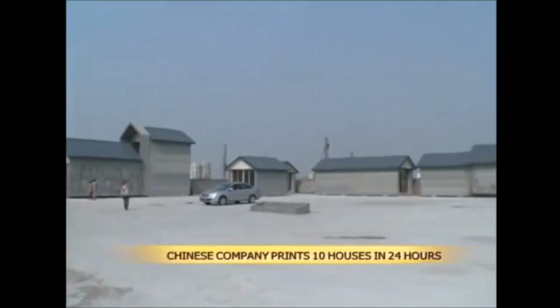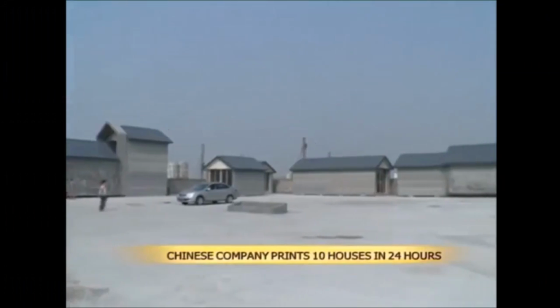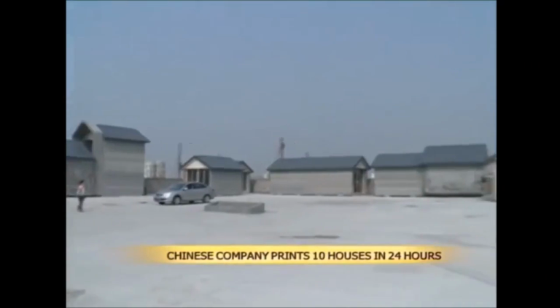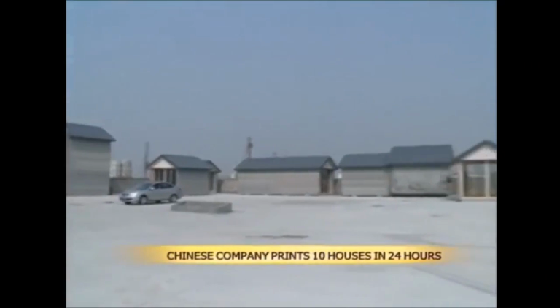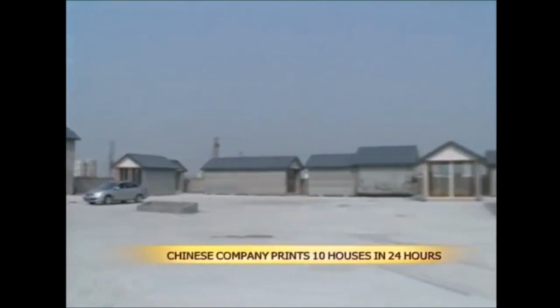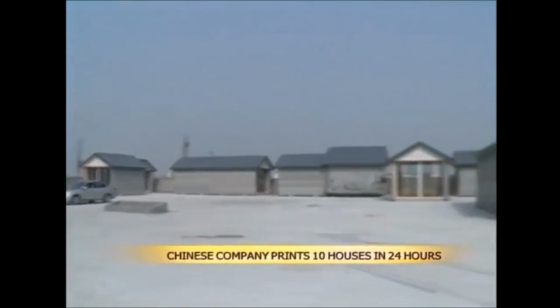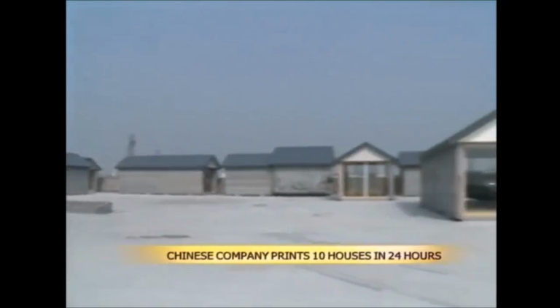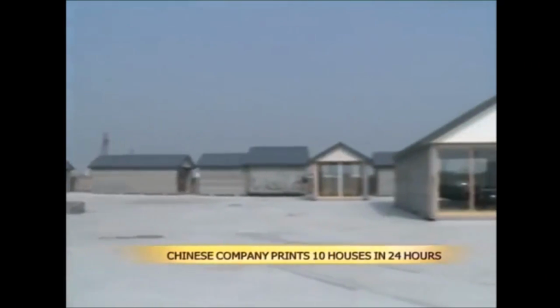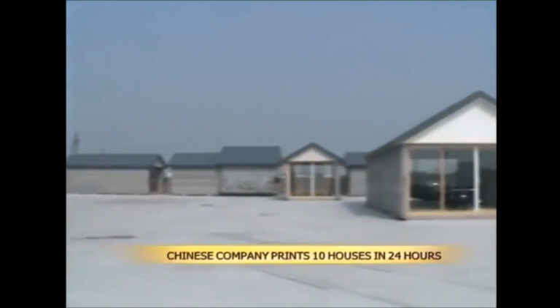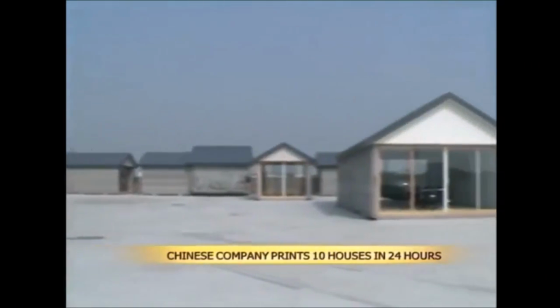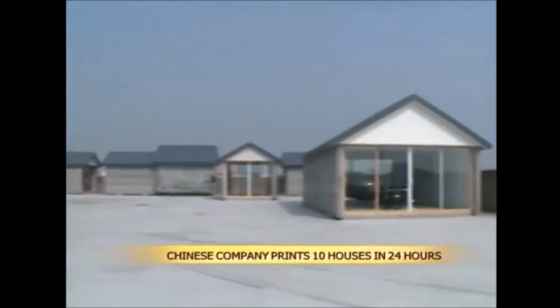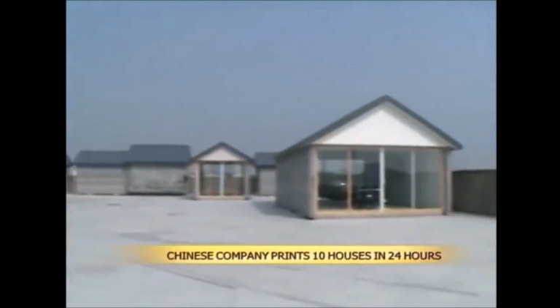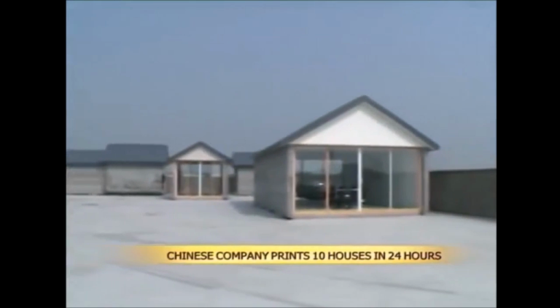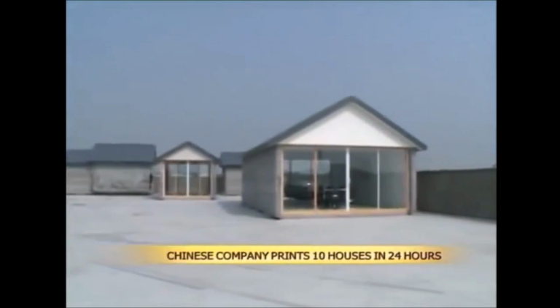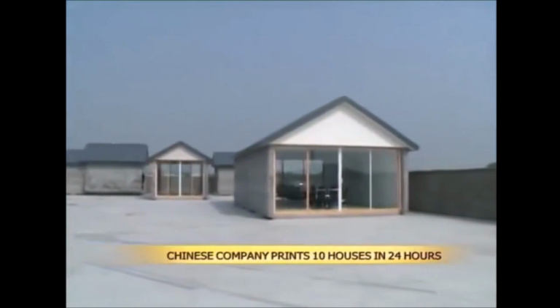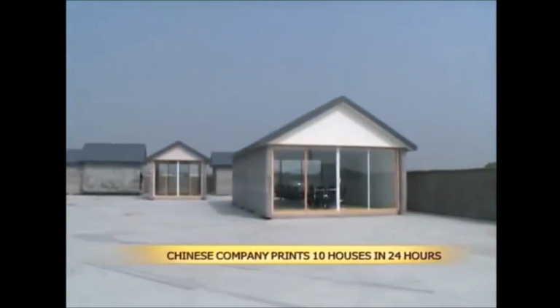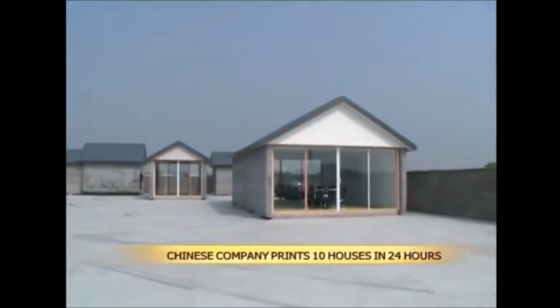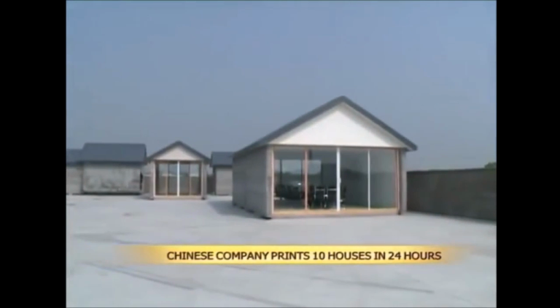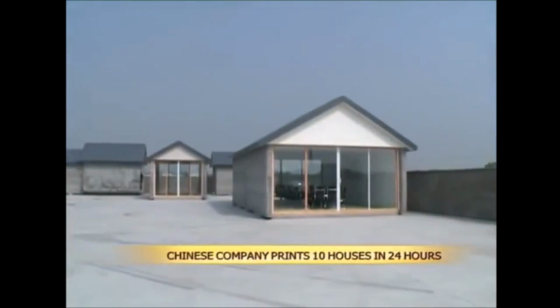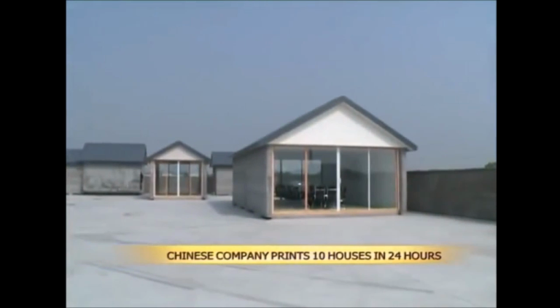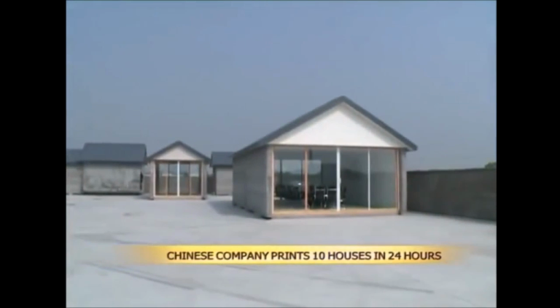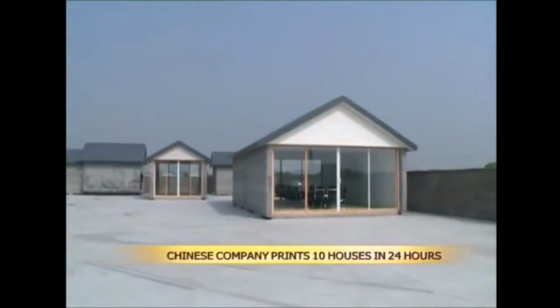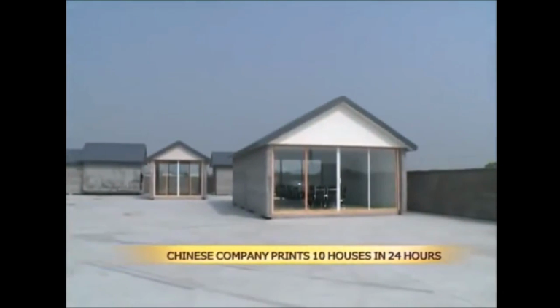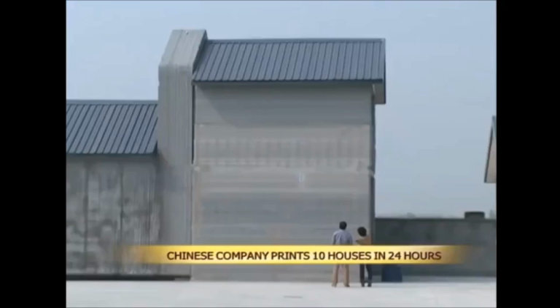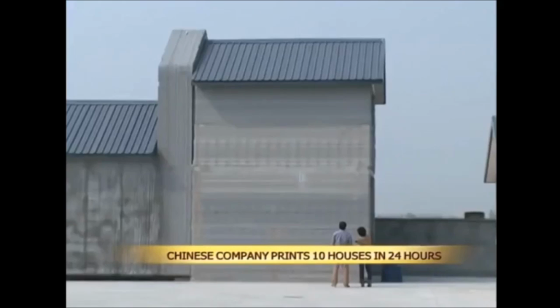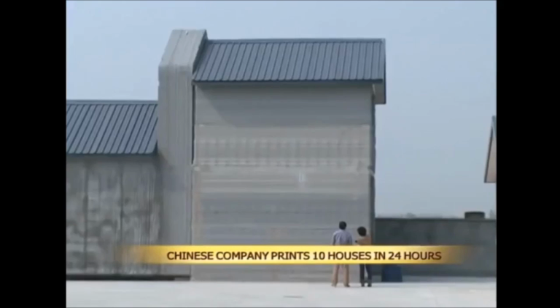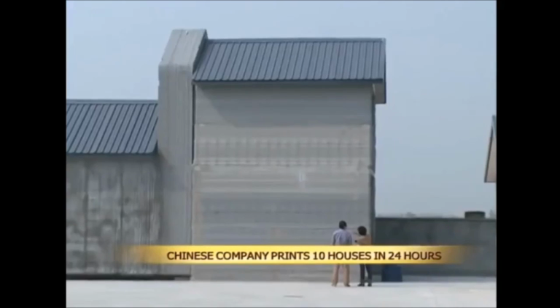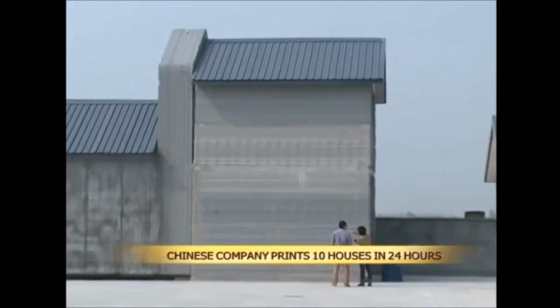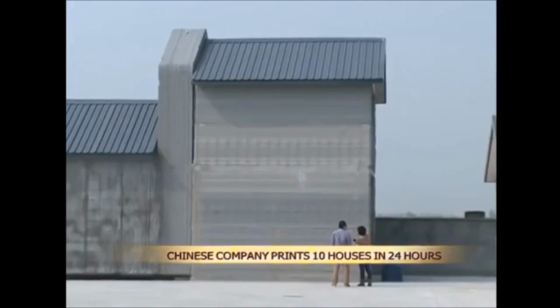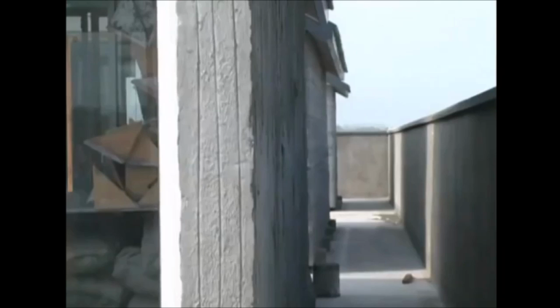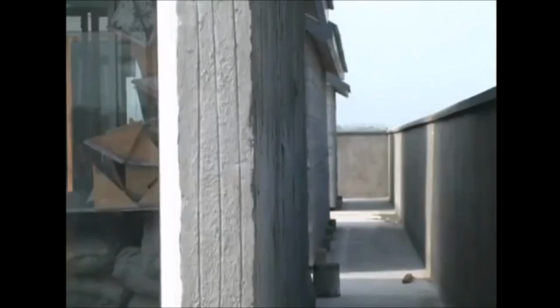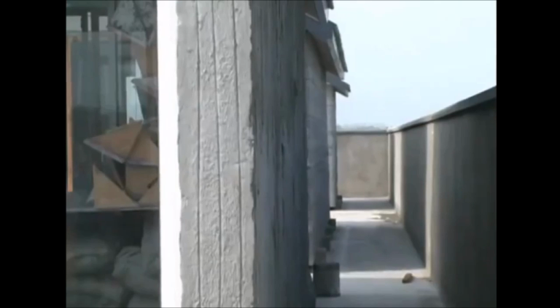Last year the company was able to gain a lot of notoriety when they were able to print out 10 houses in just under 24 hours.